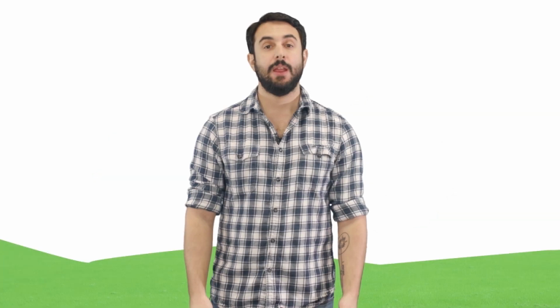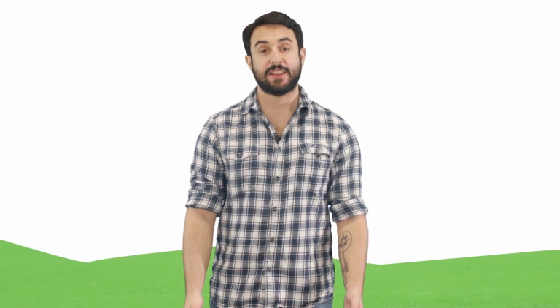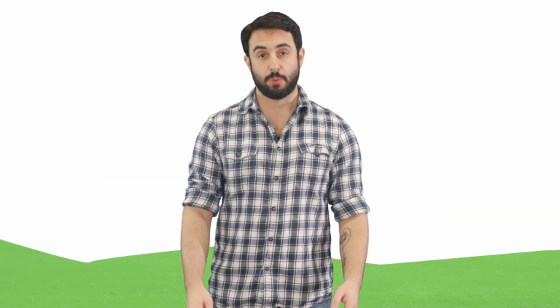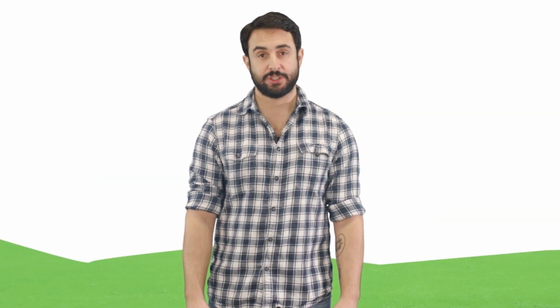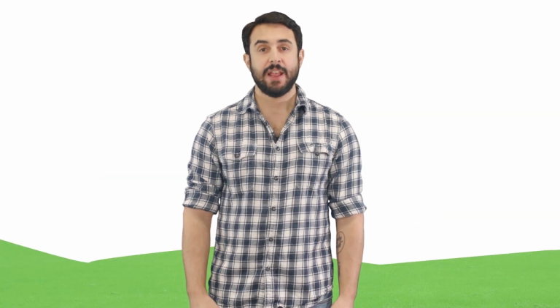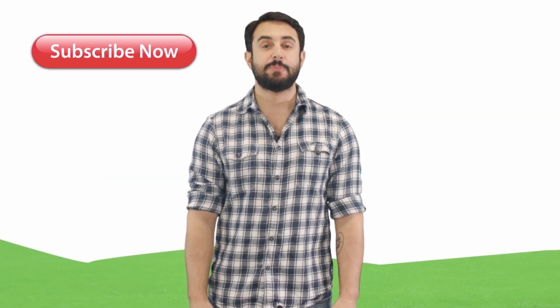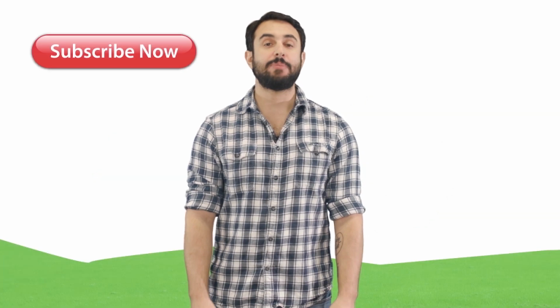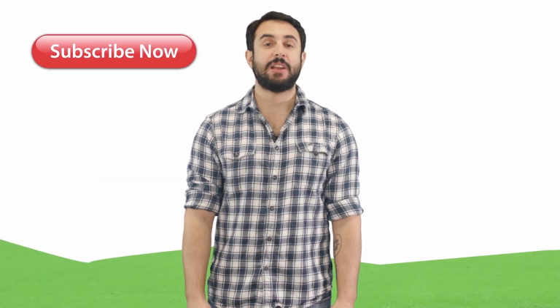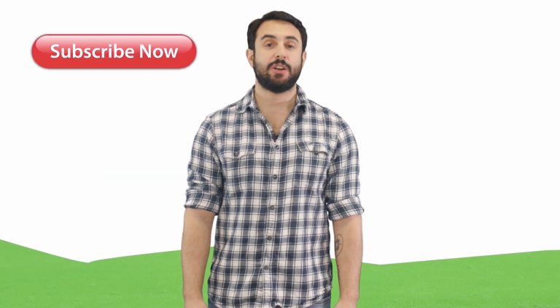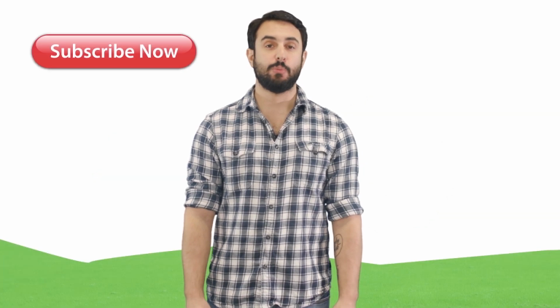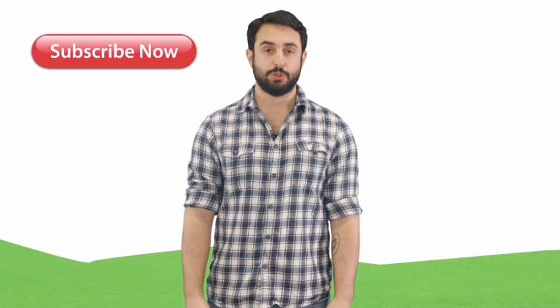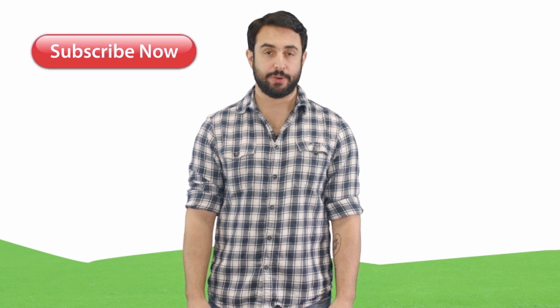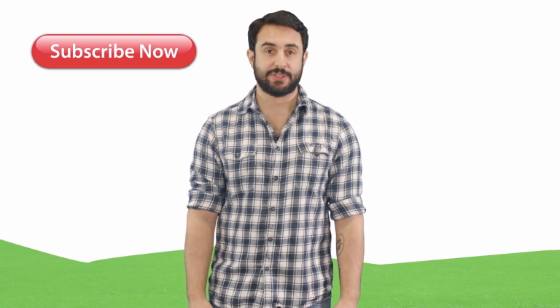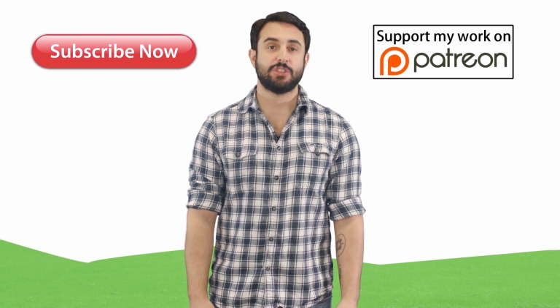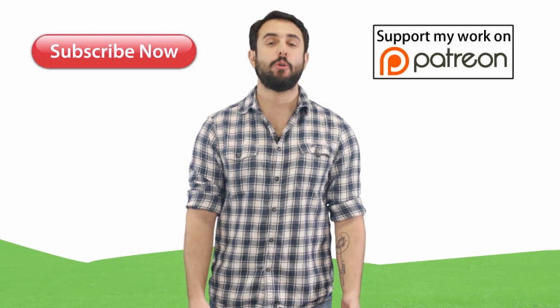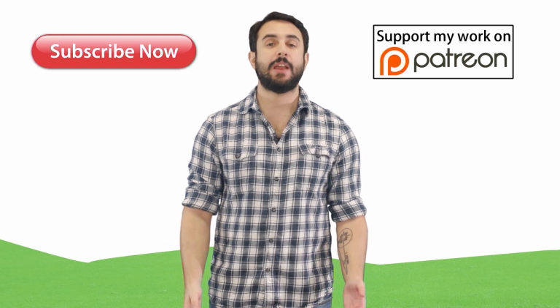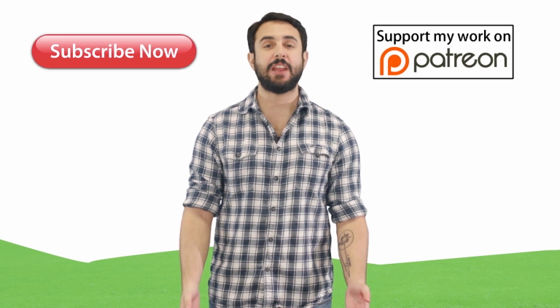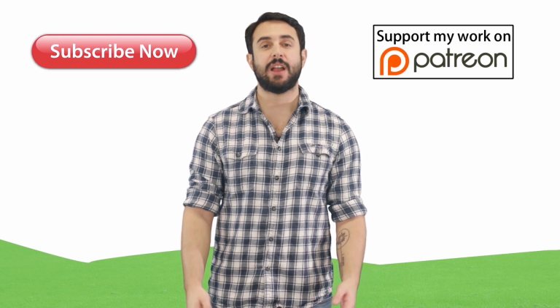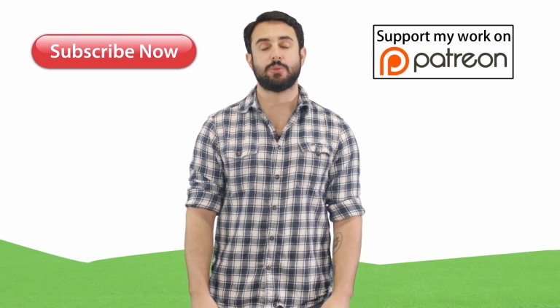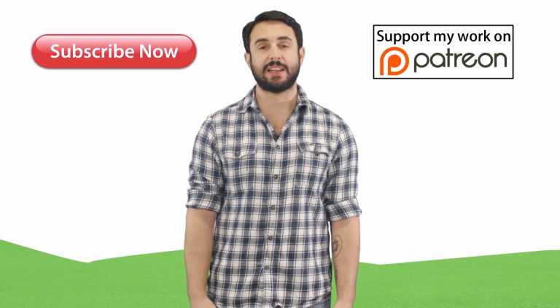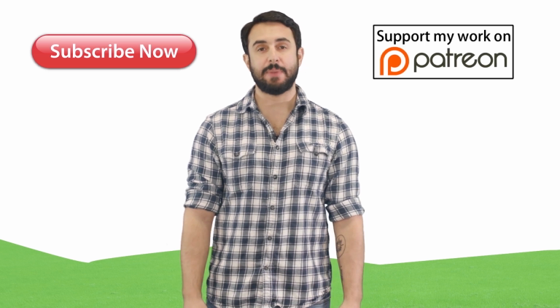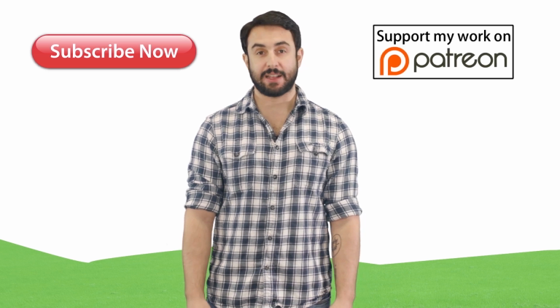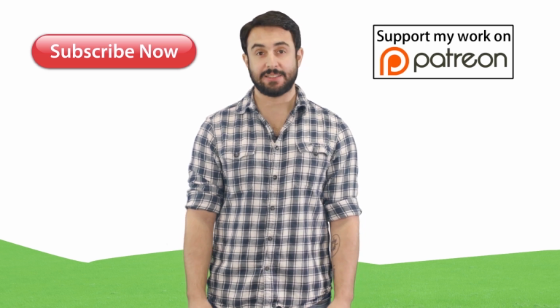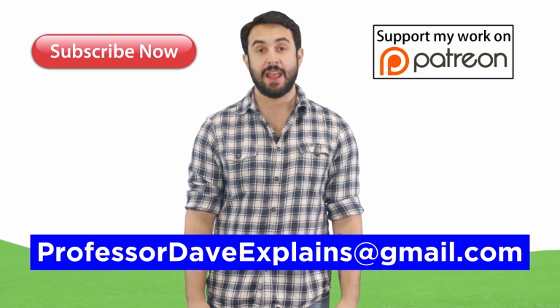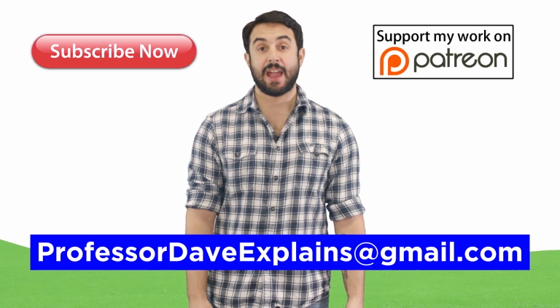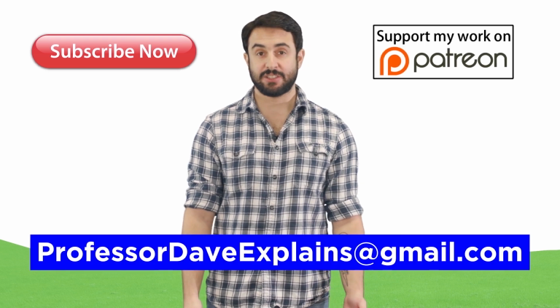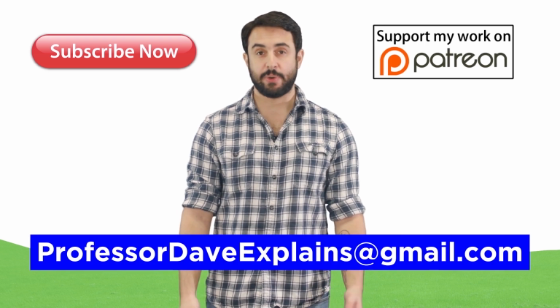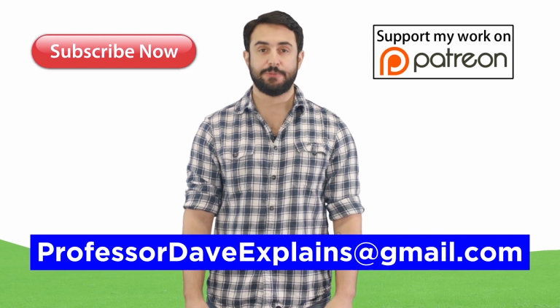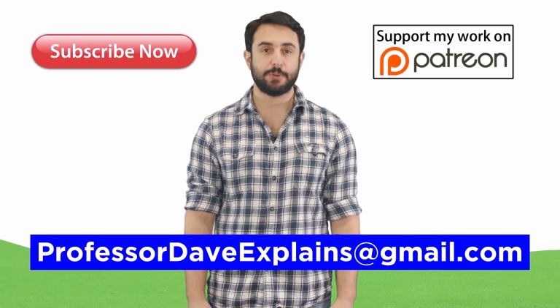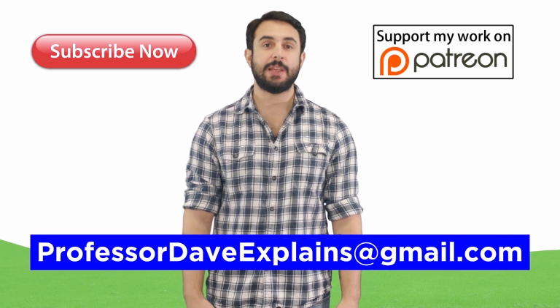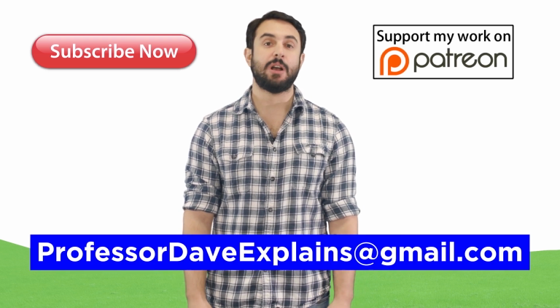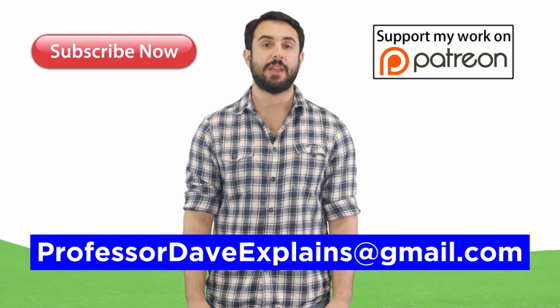Thanks for watching. Subscribe to my channel for more tutorials, support me on Patreon so I can keep making content, and as always, feel free to email me at ProfessorDaveExplains@gmail.com.